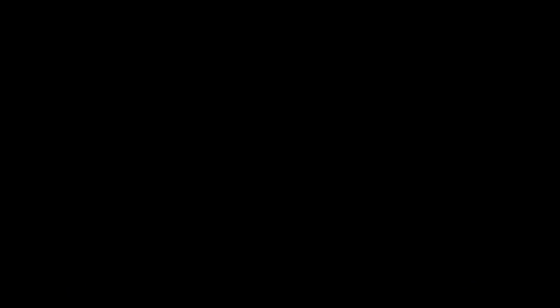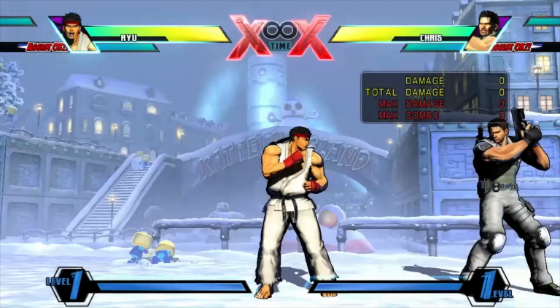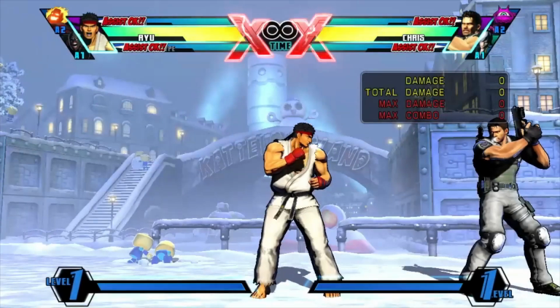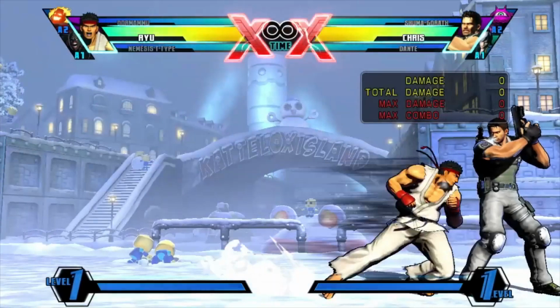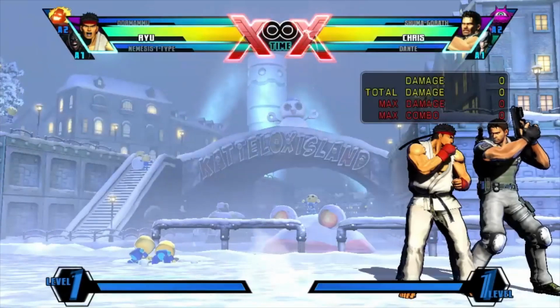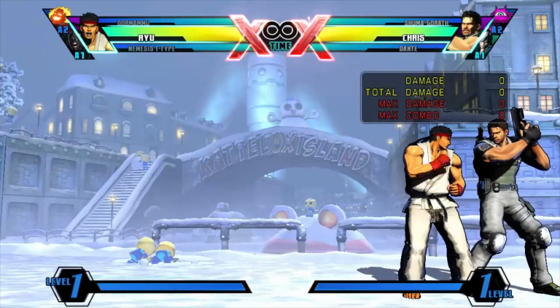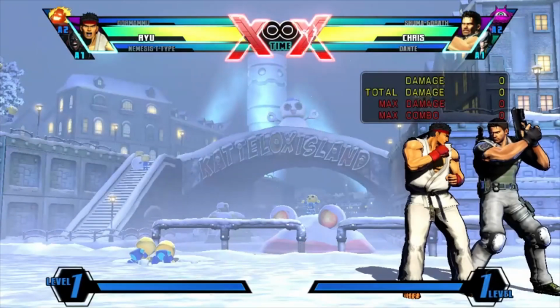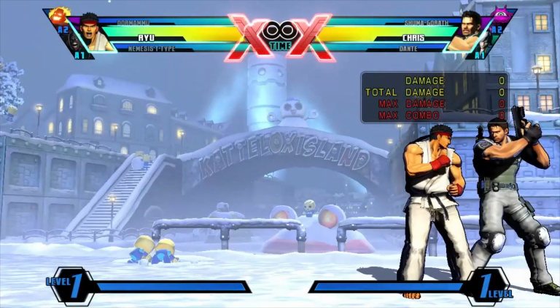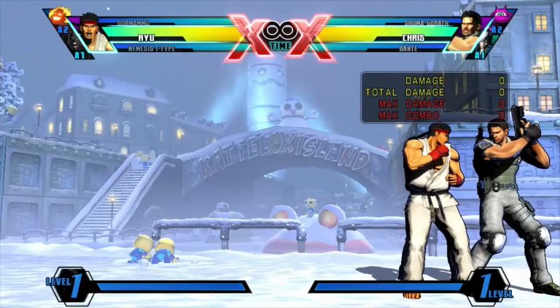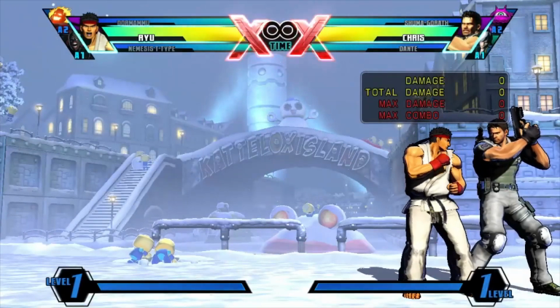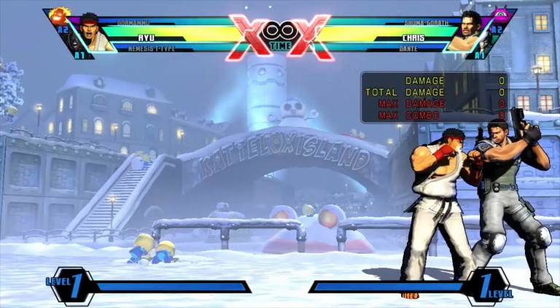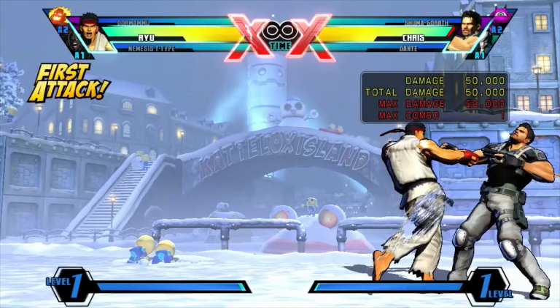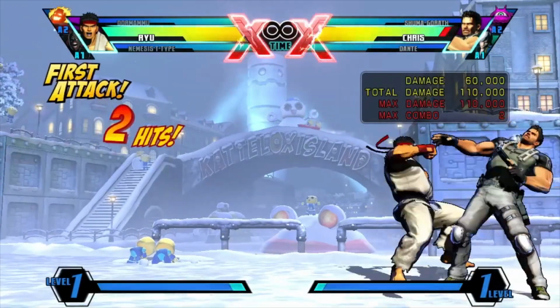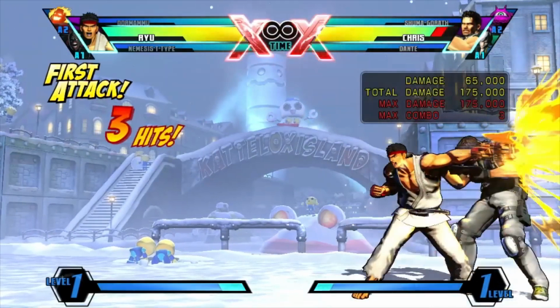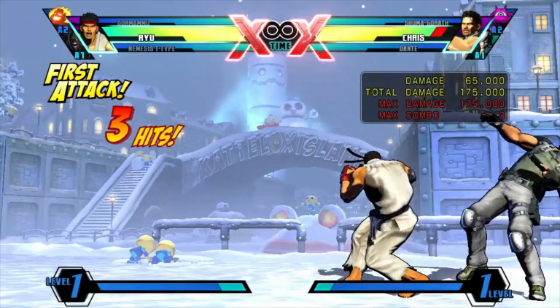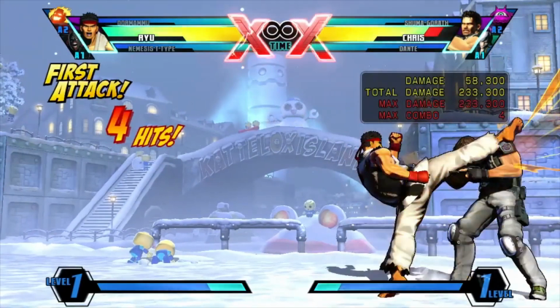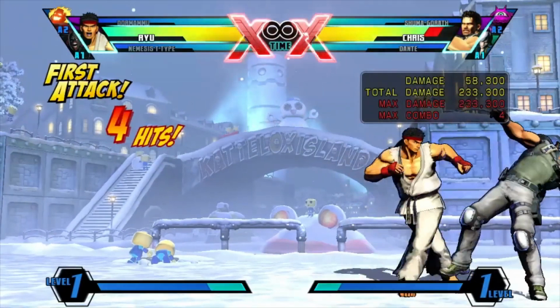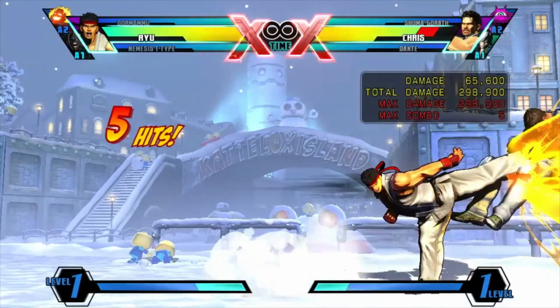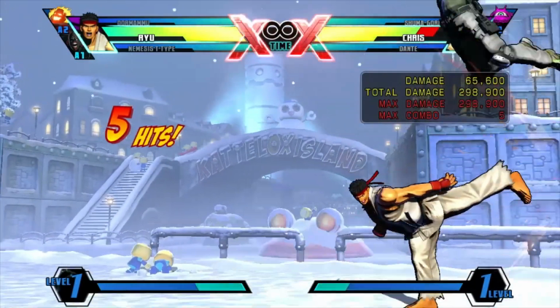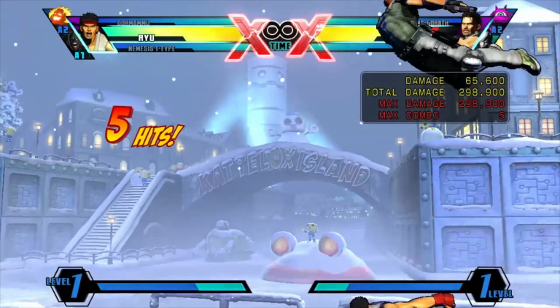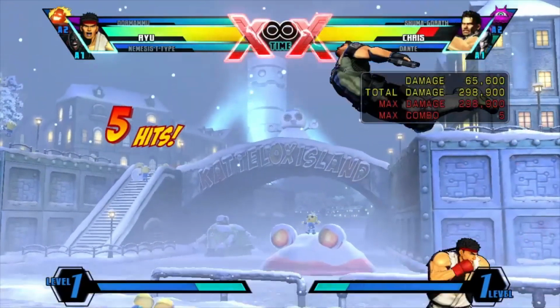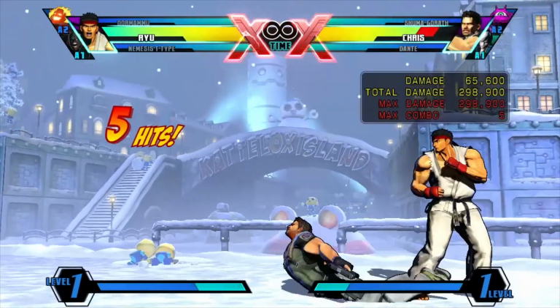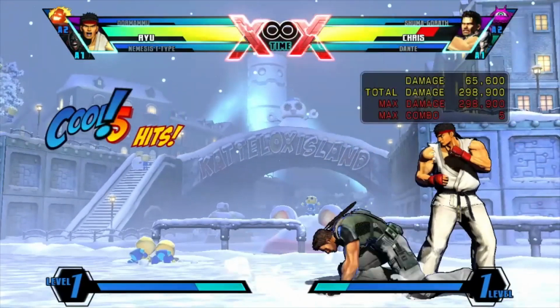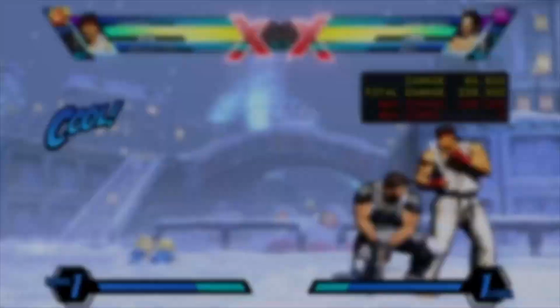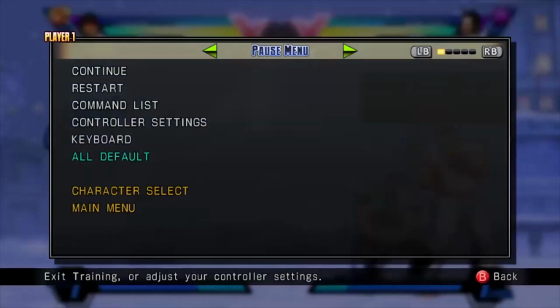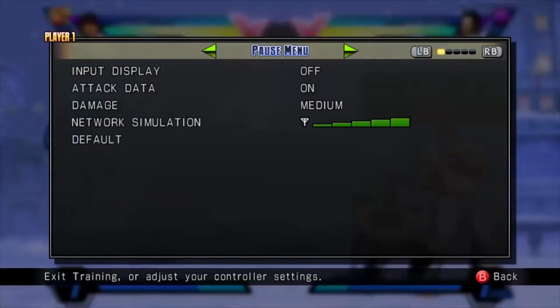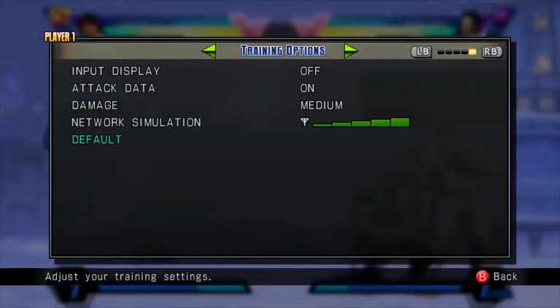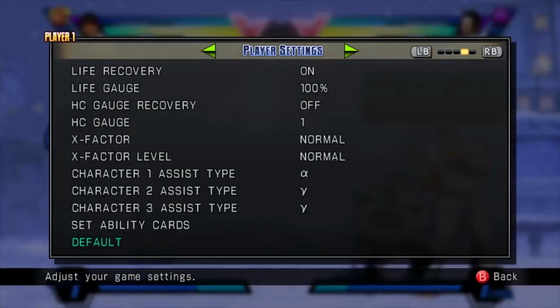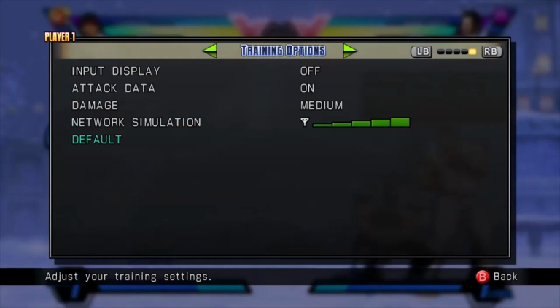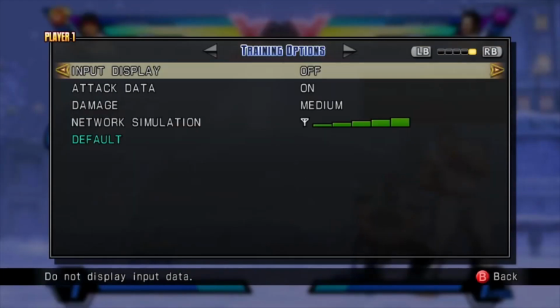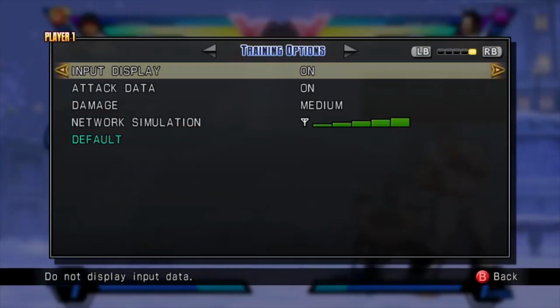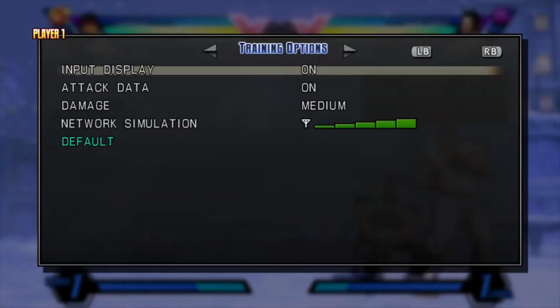So, just like we did last time: Light, medium, heavy, forward, heavy, heavy, donkey kick. Let's put on that input so you can see that.